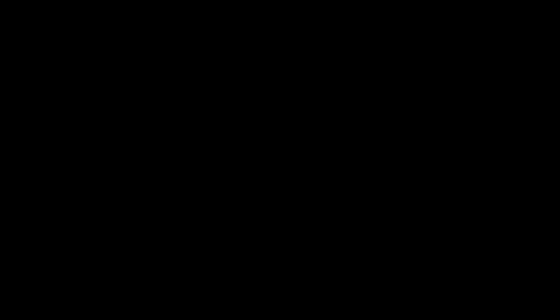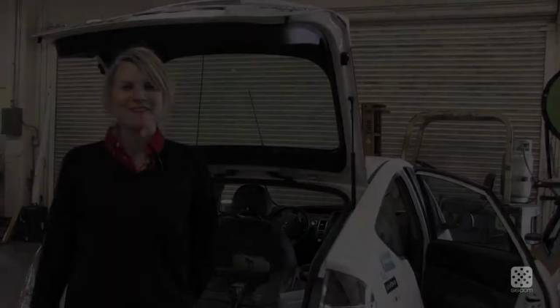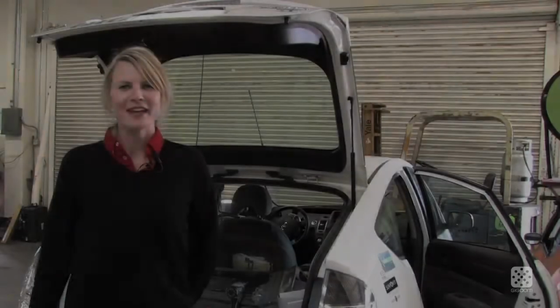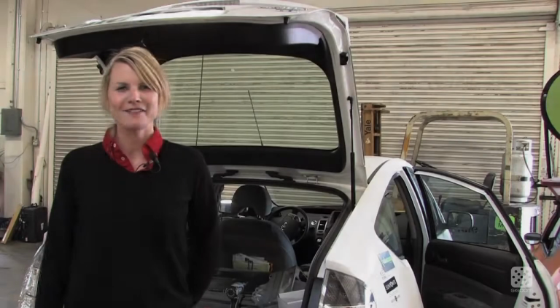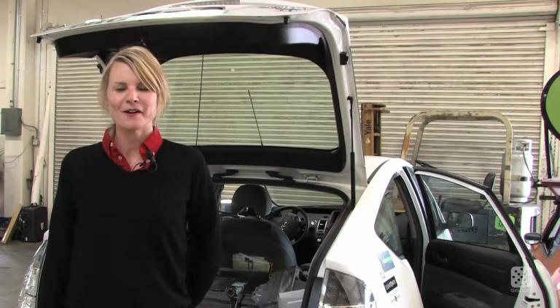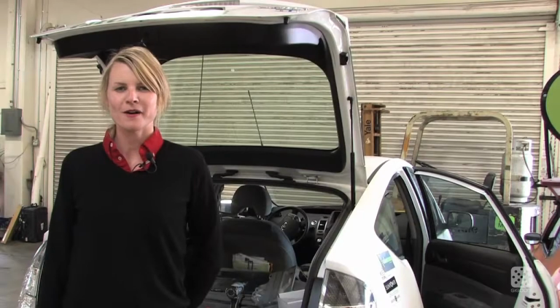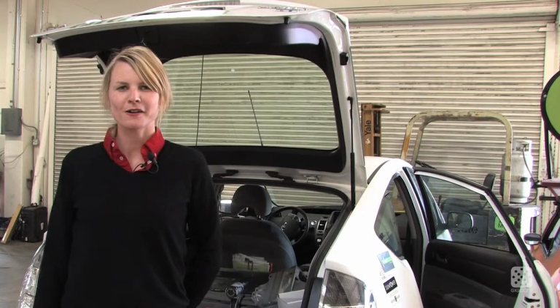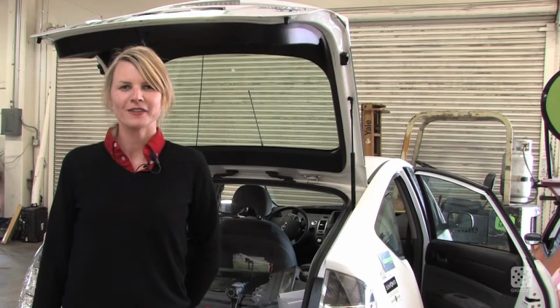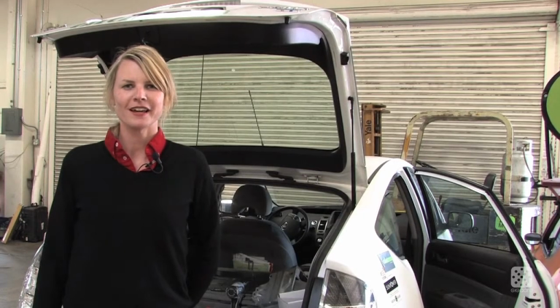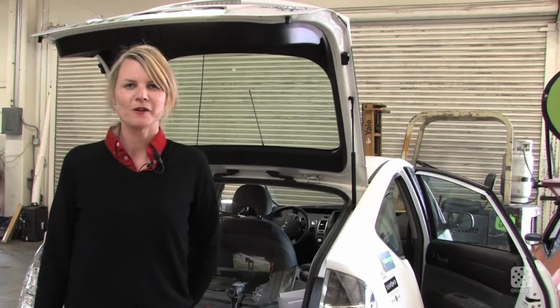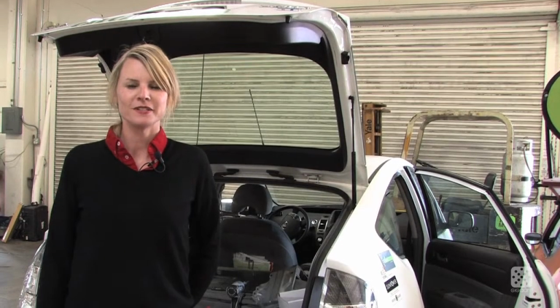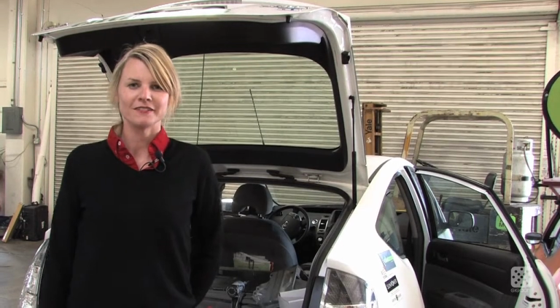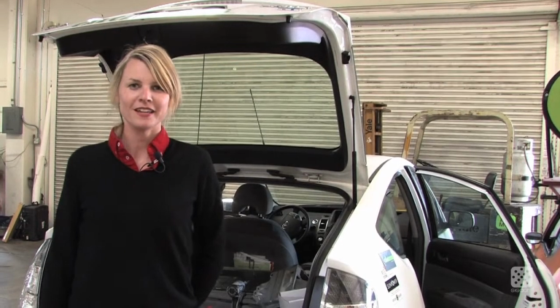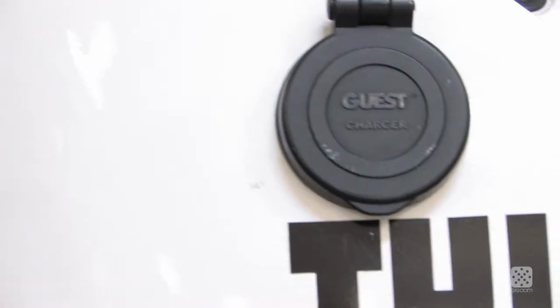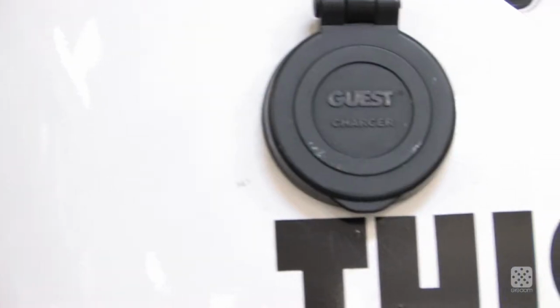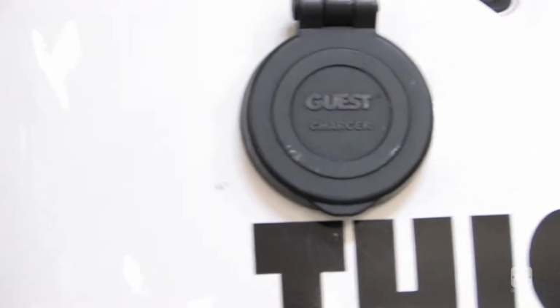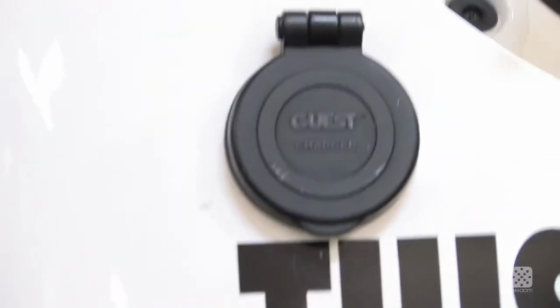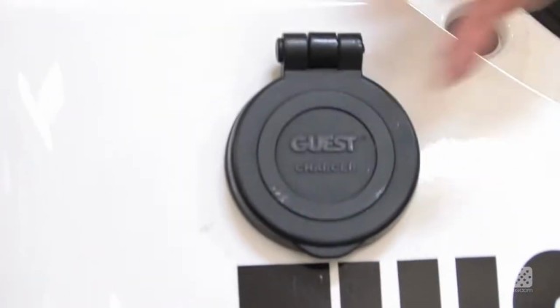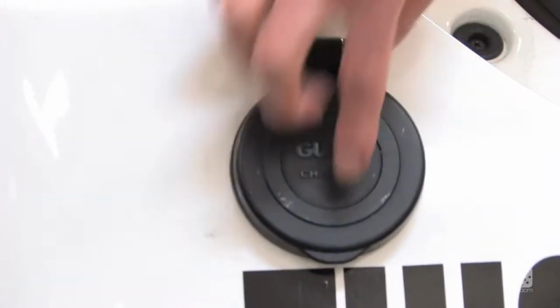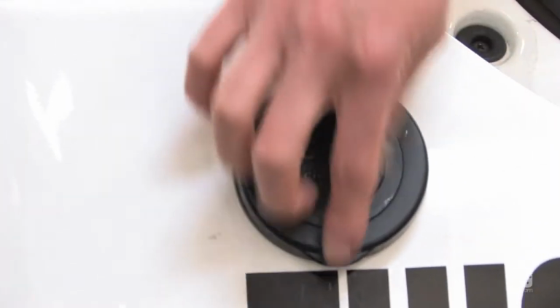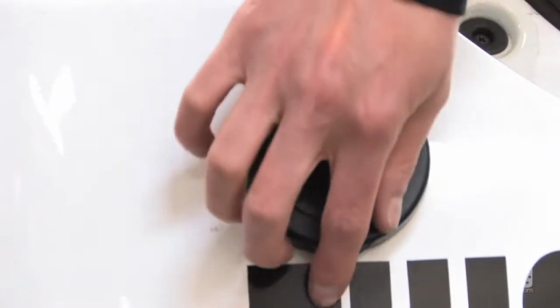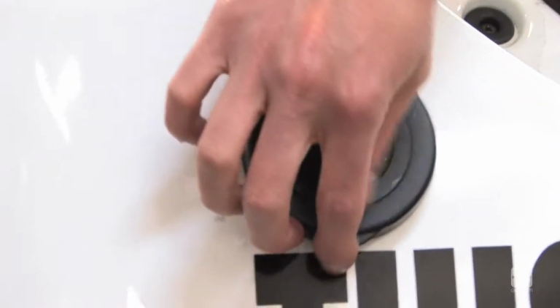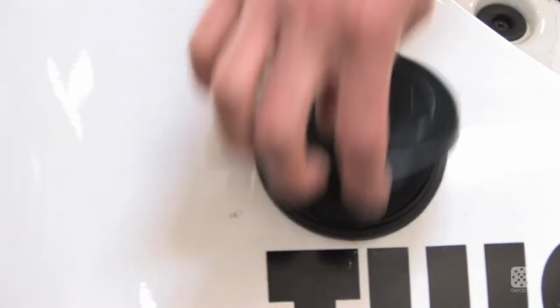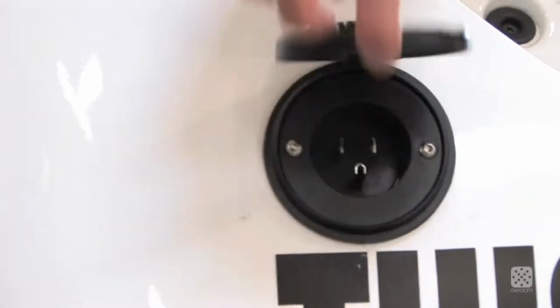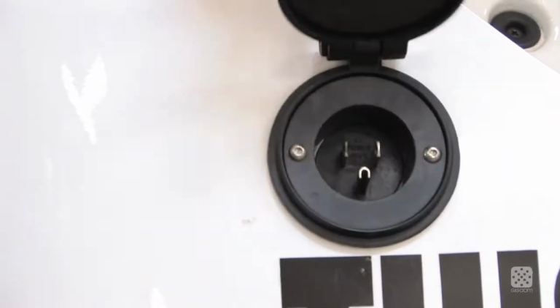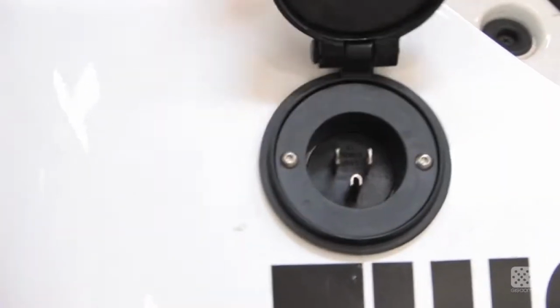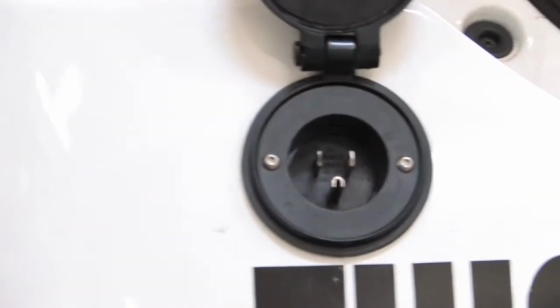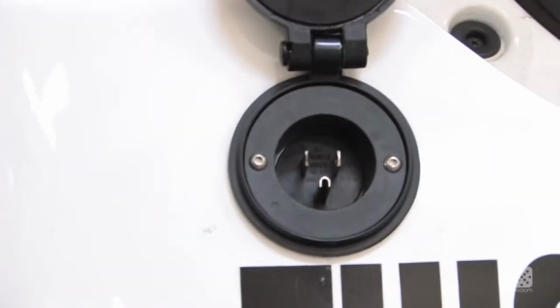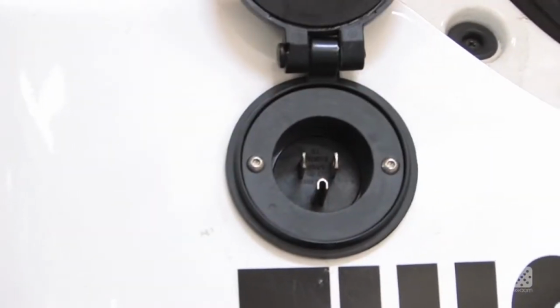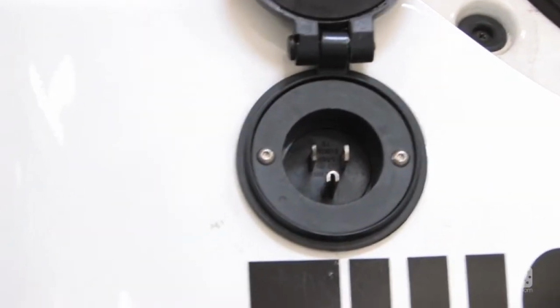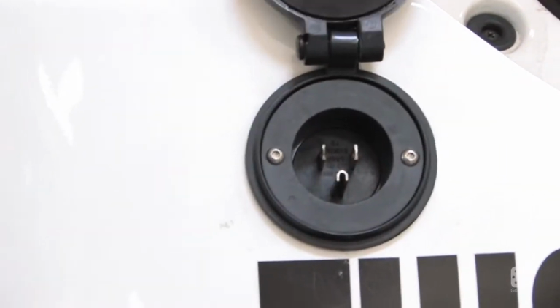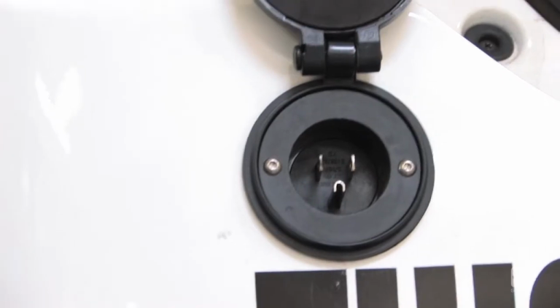I'm Katie Fehrenbacher with GigaOM TV, and today we're going to show you what it takes to give your Prius a plug.